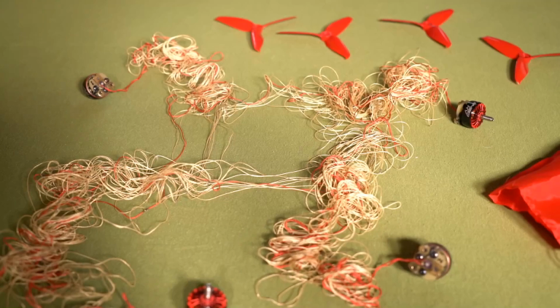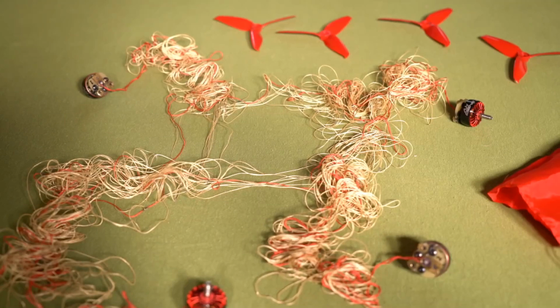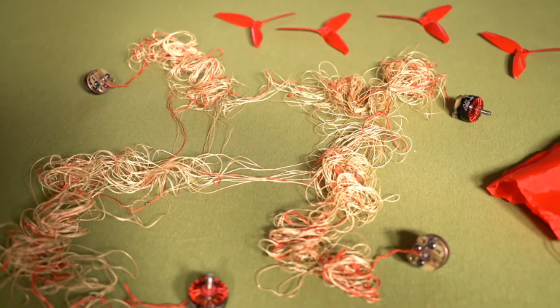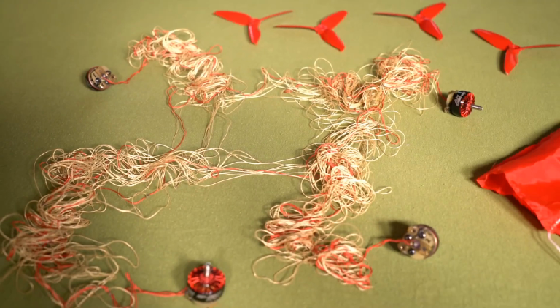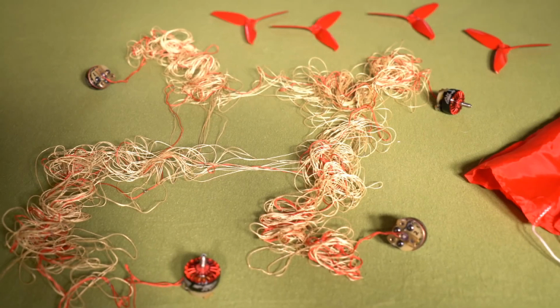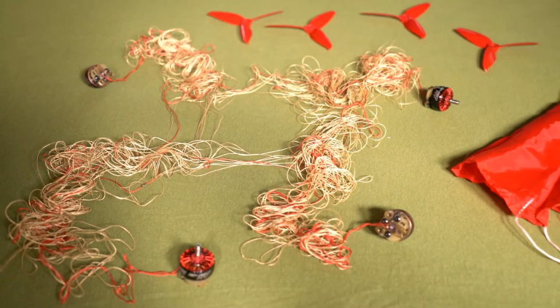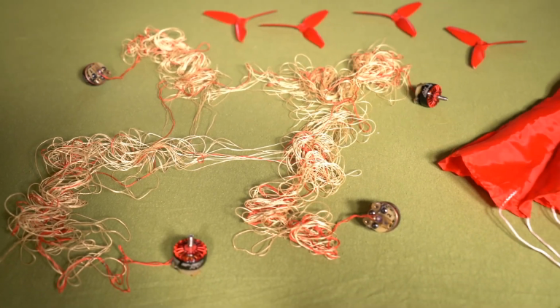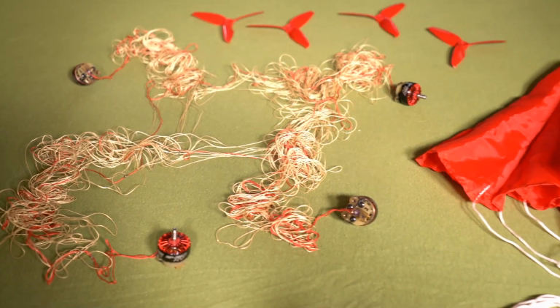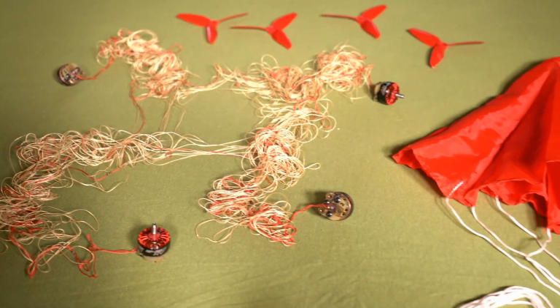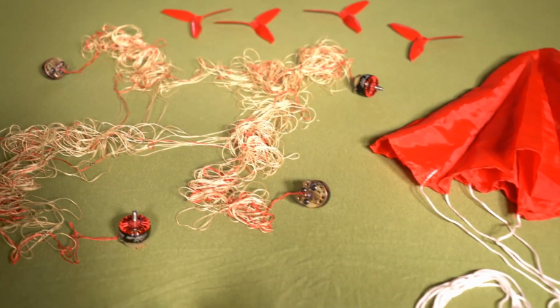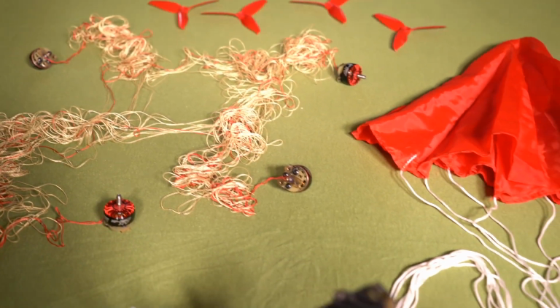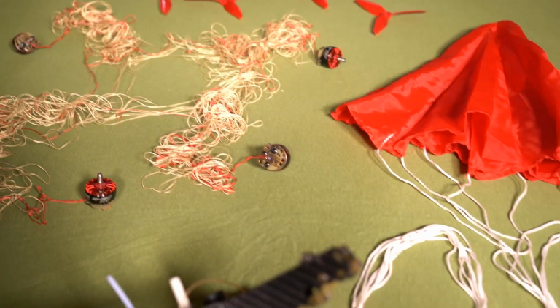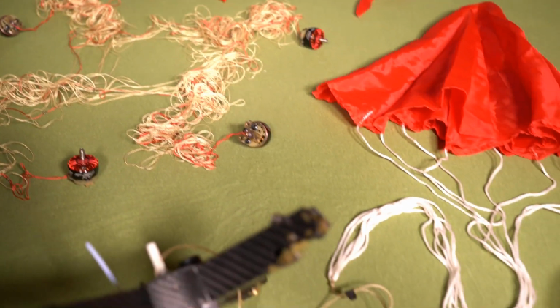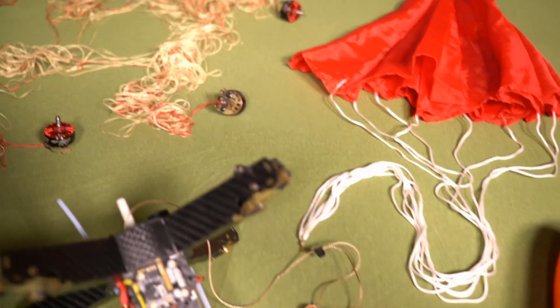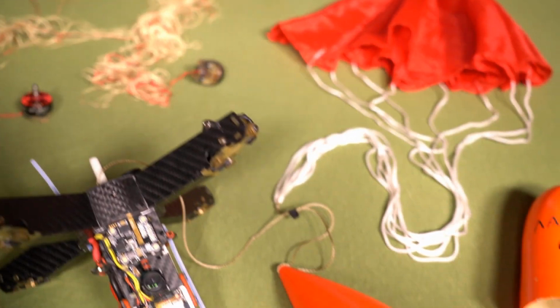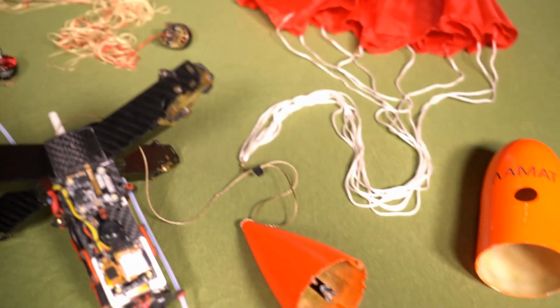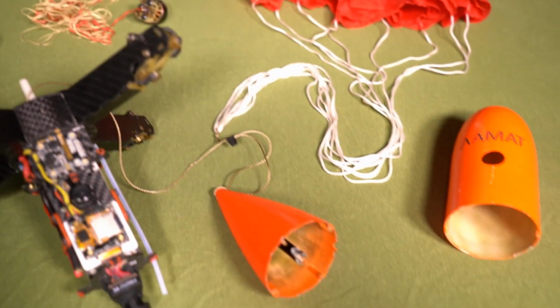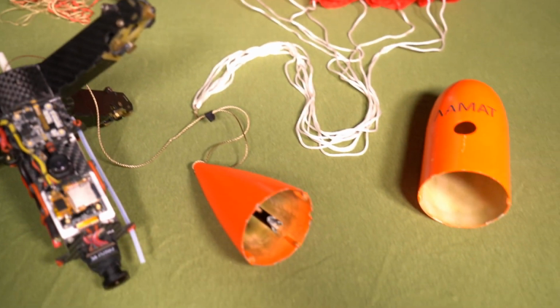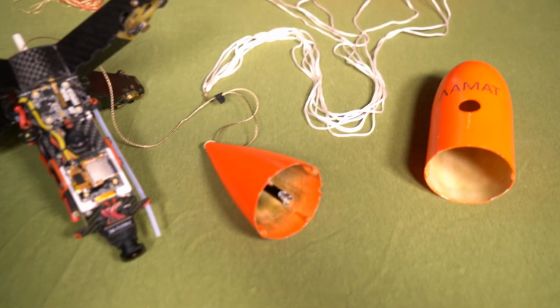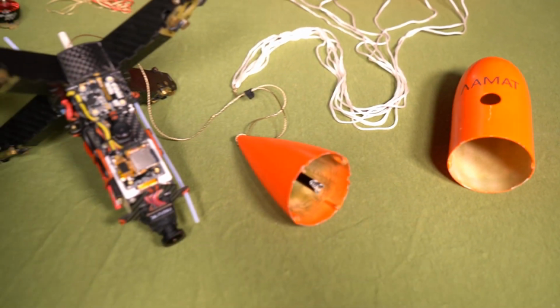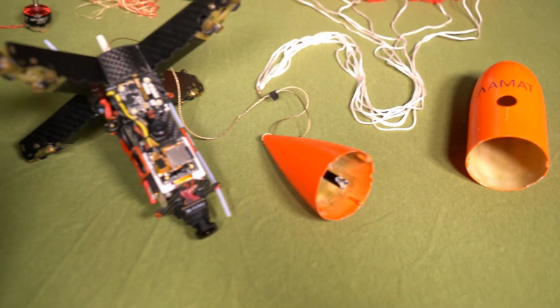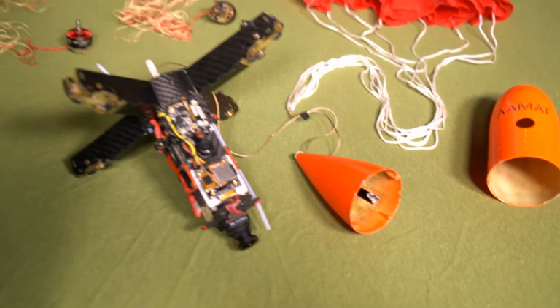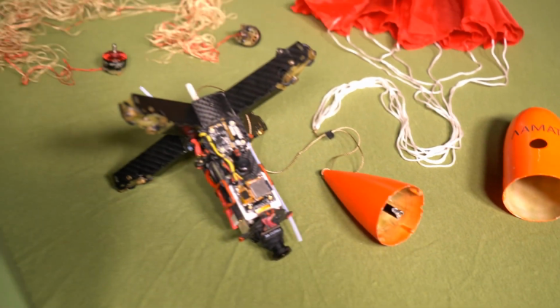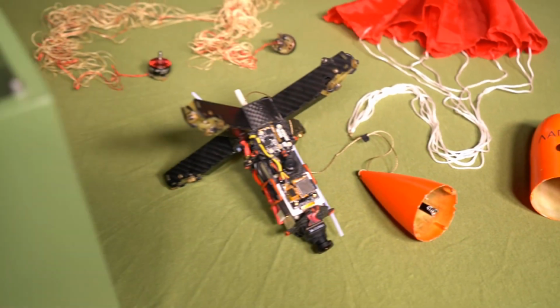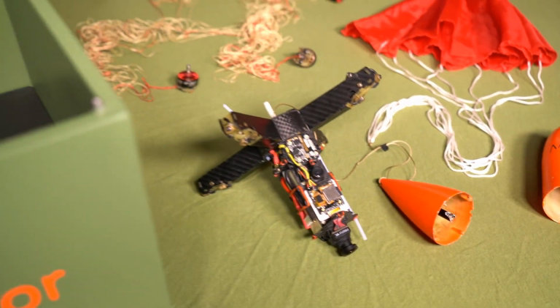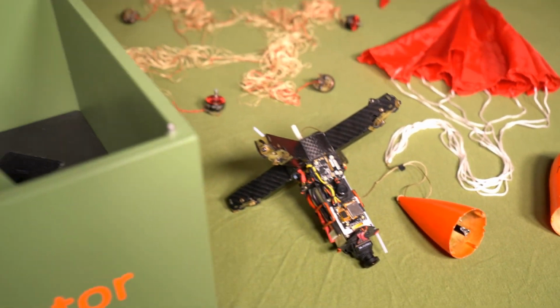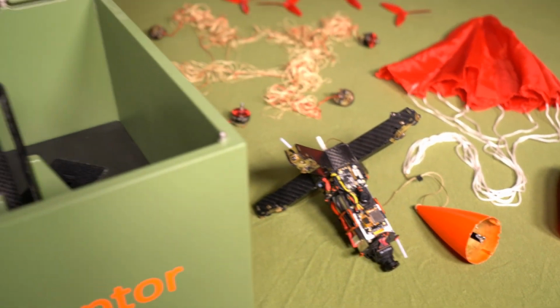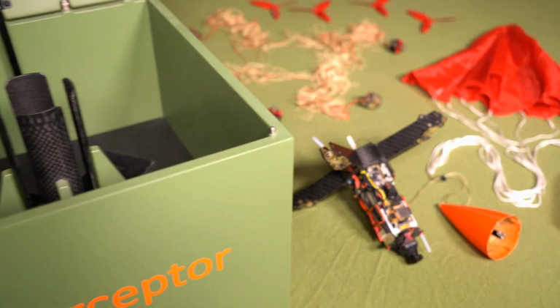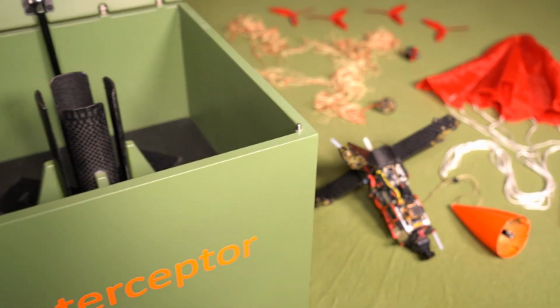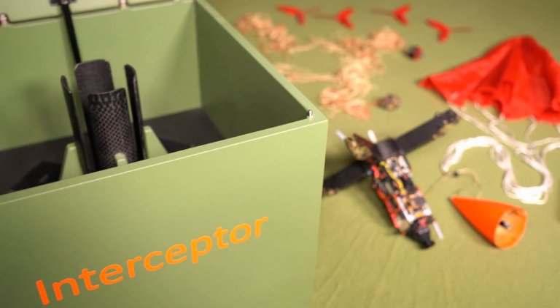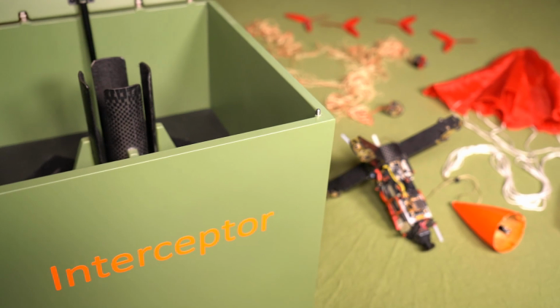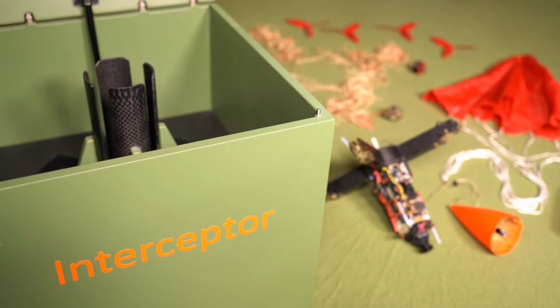The interceptor does not contain any prohibited components. Racing drone components were used in its construction.